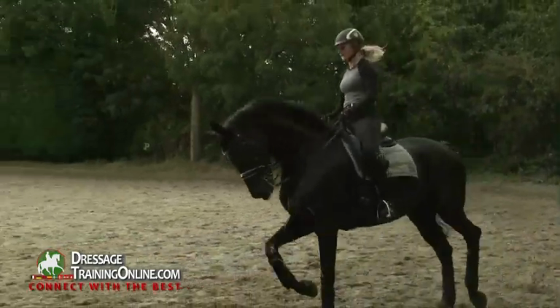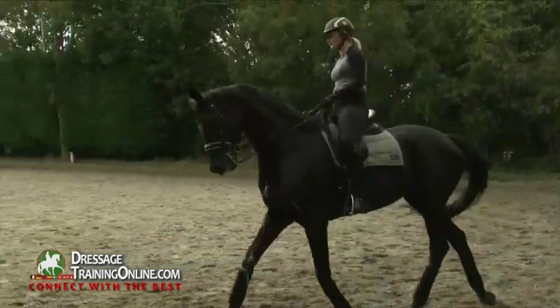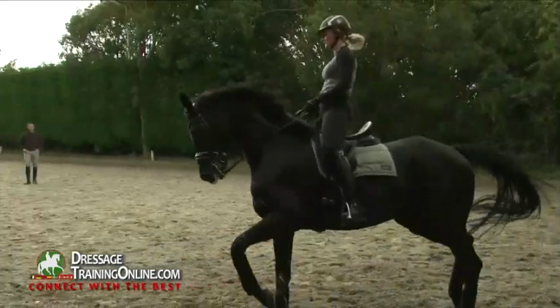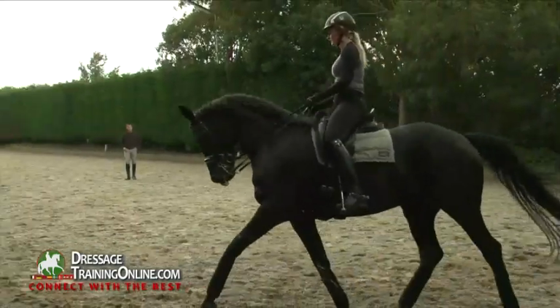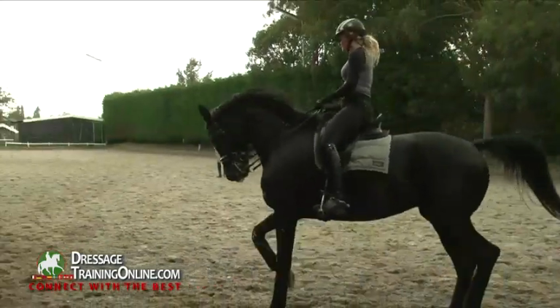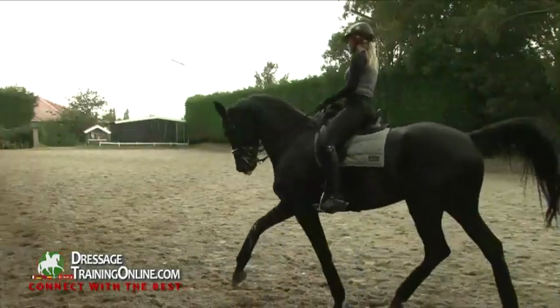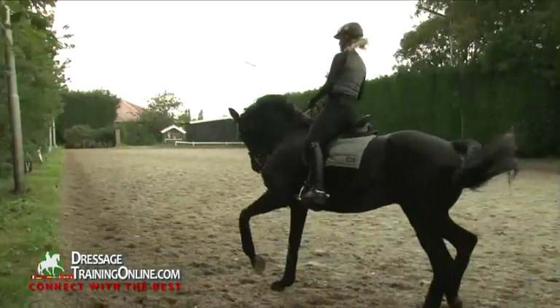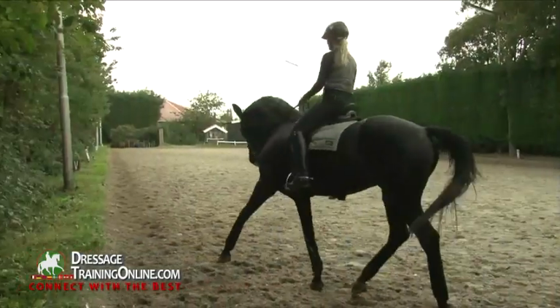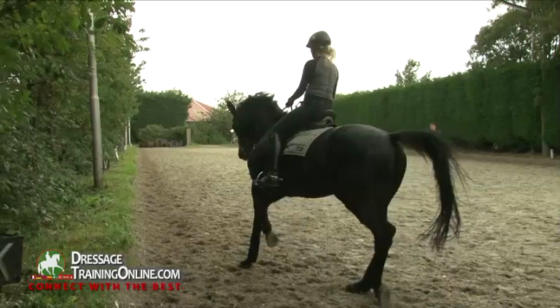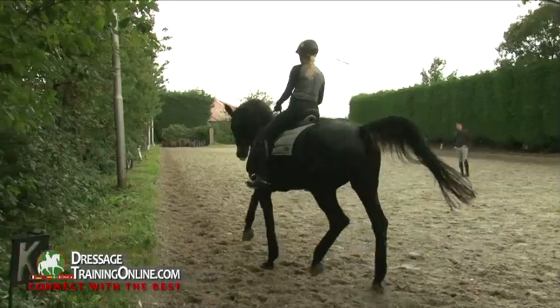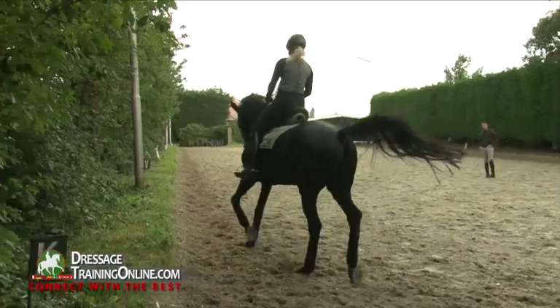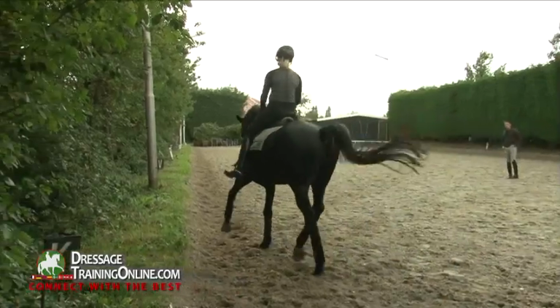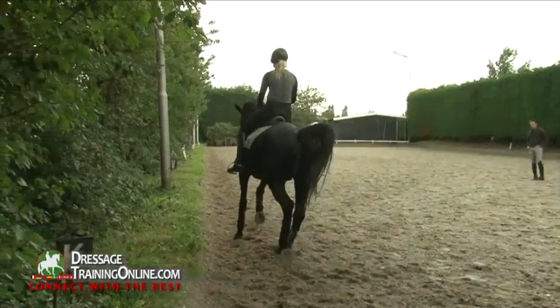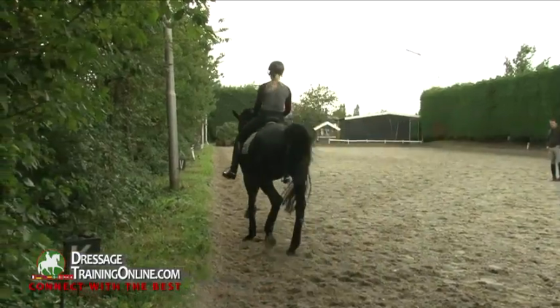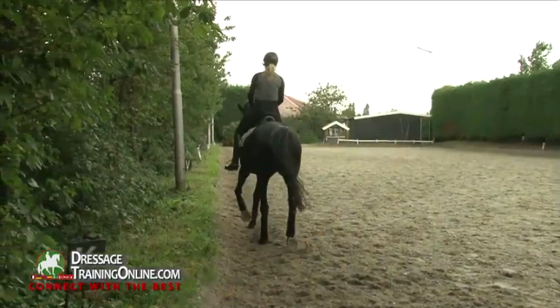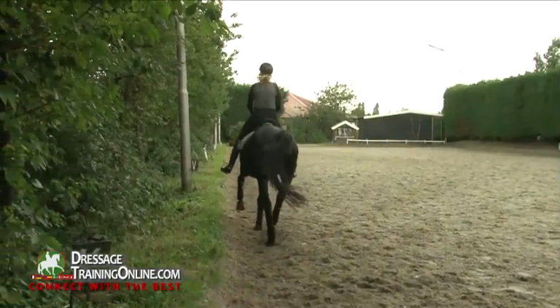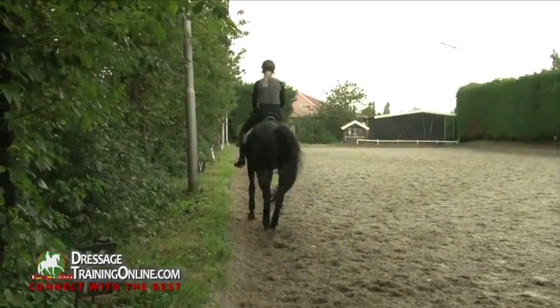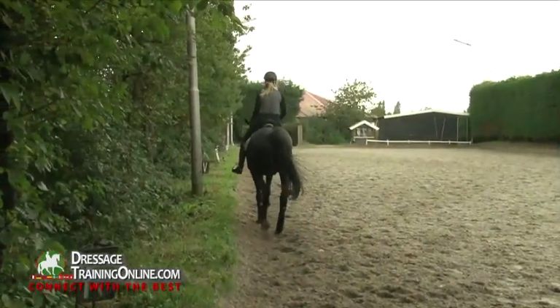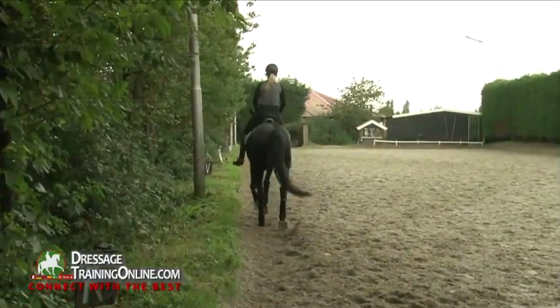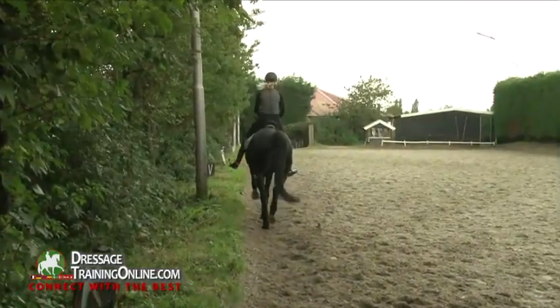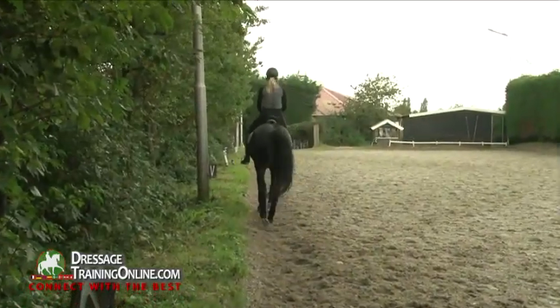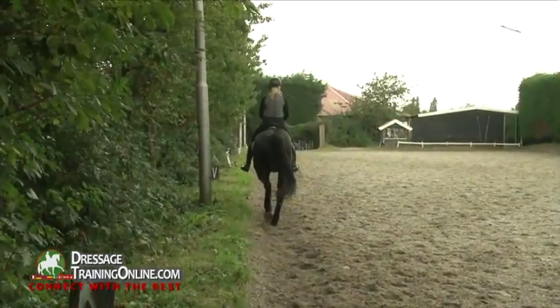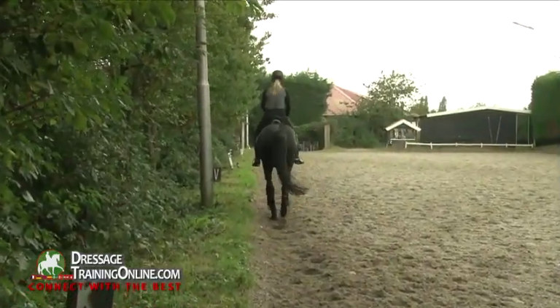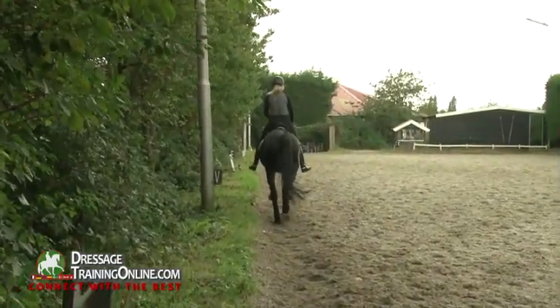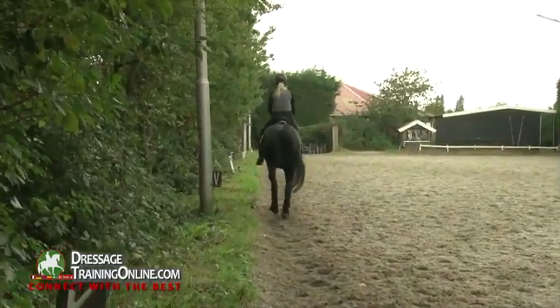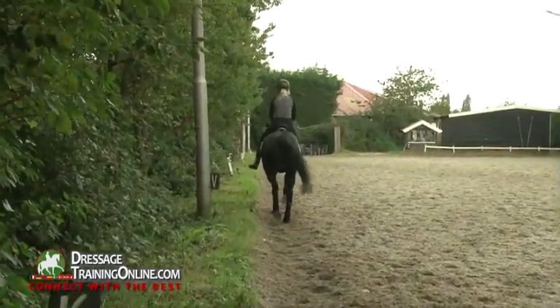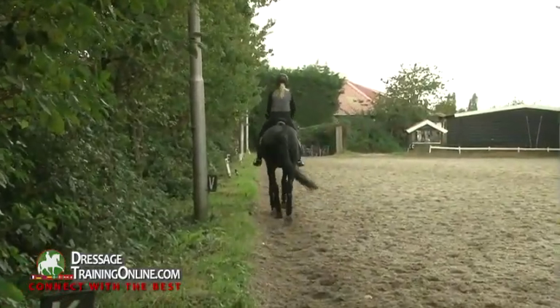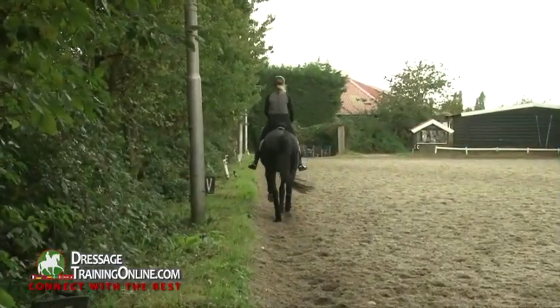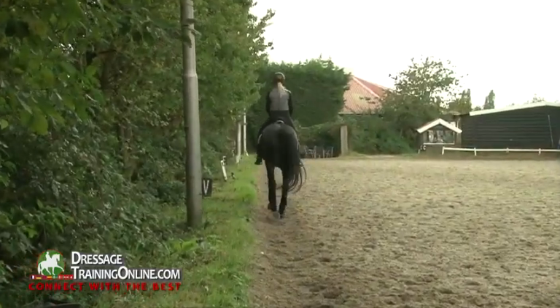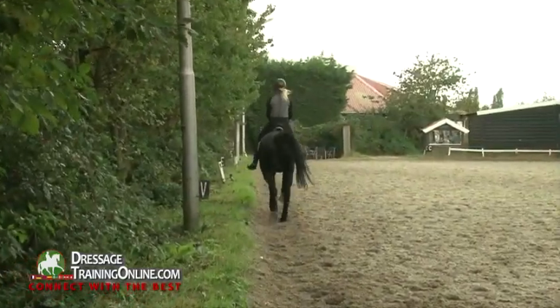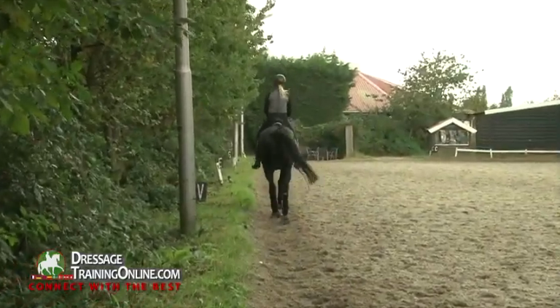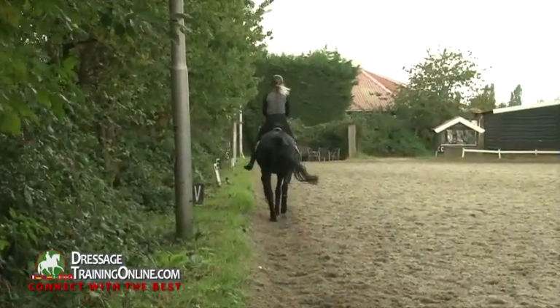Pick him up a bit — good, there you go, that's what I want to see. Good. Self-carriage.